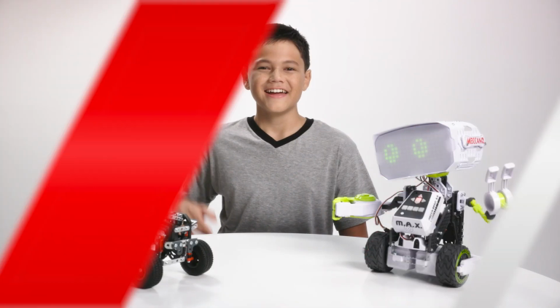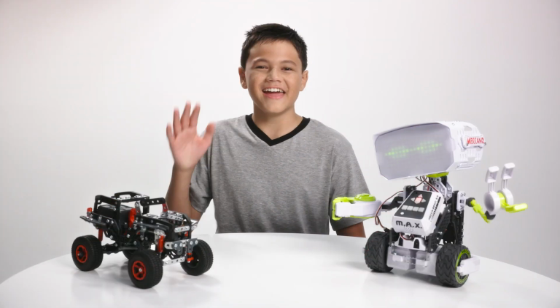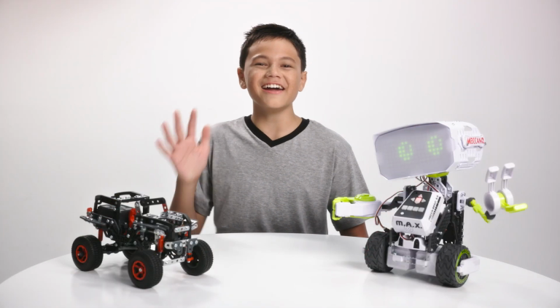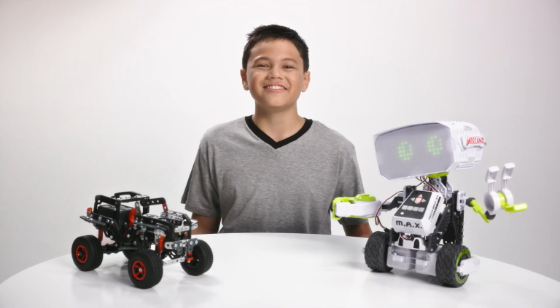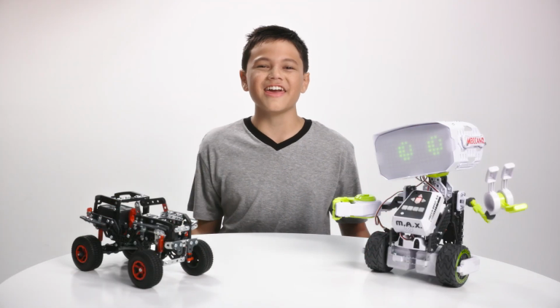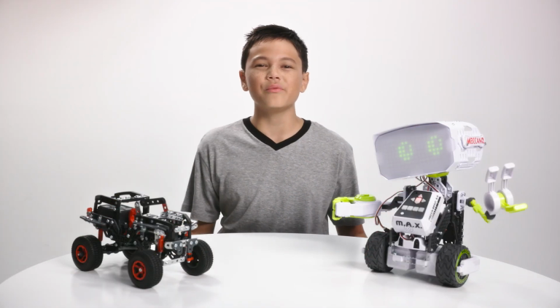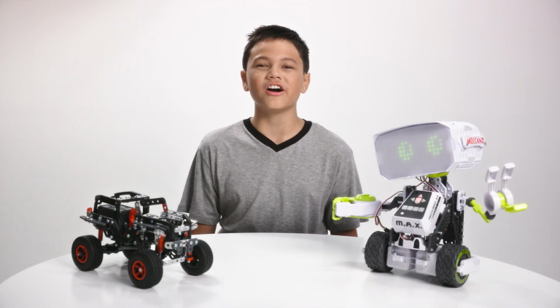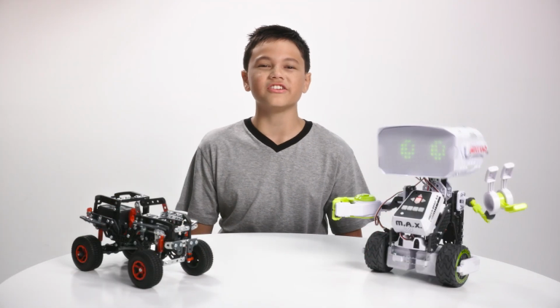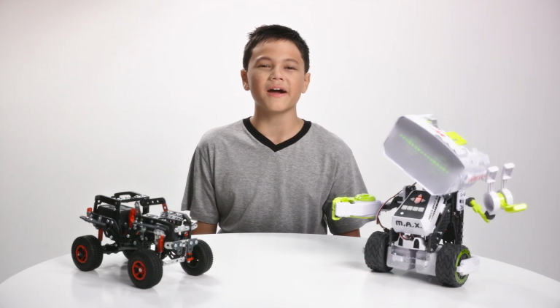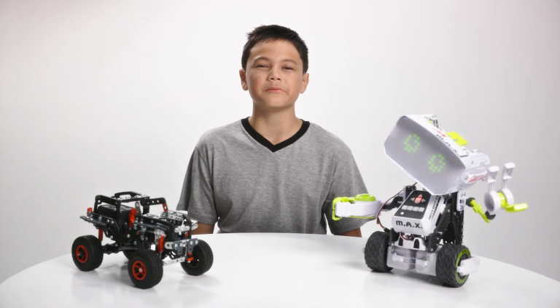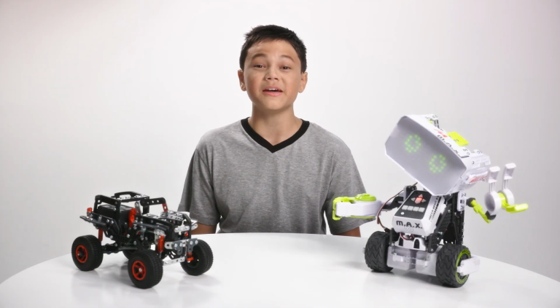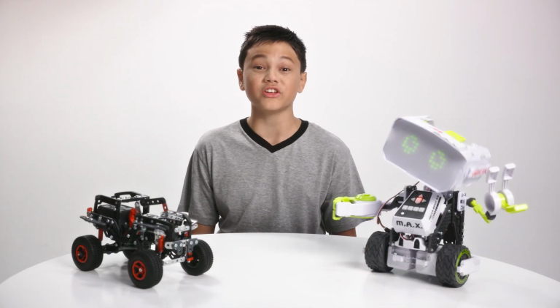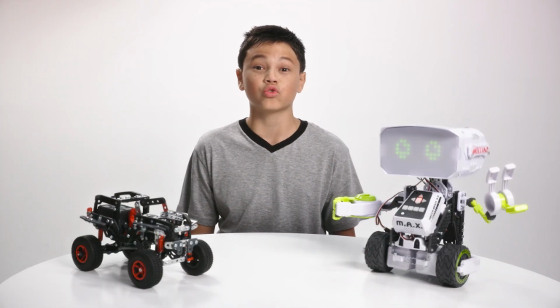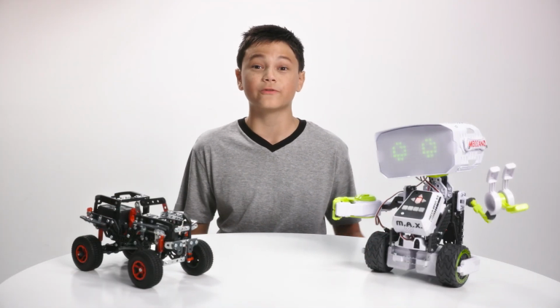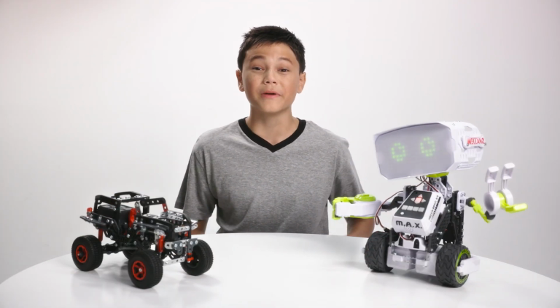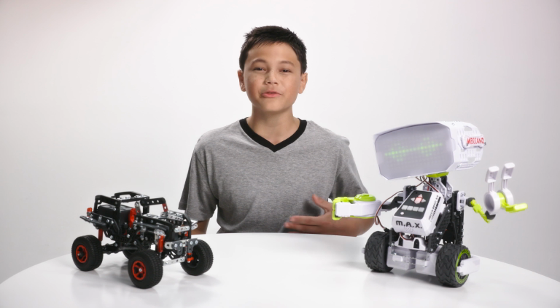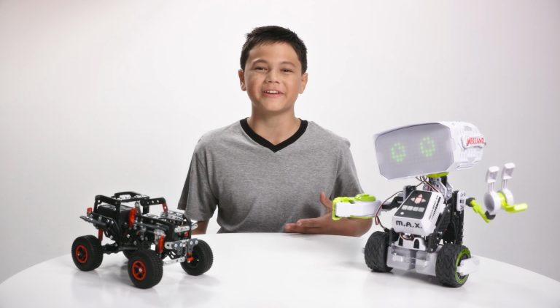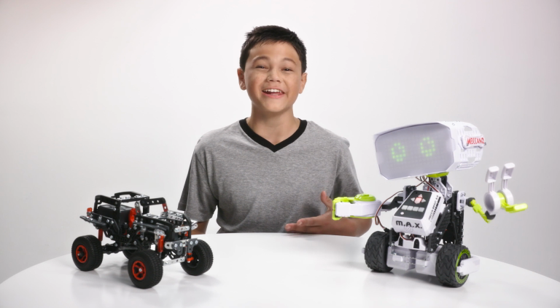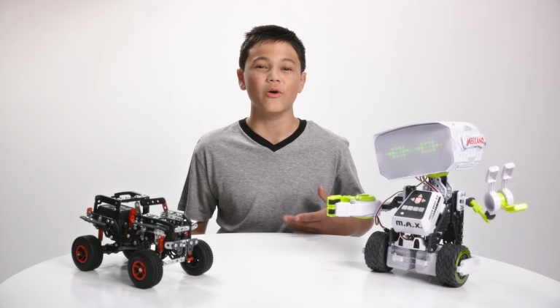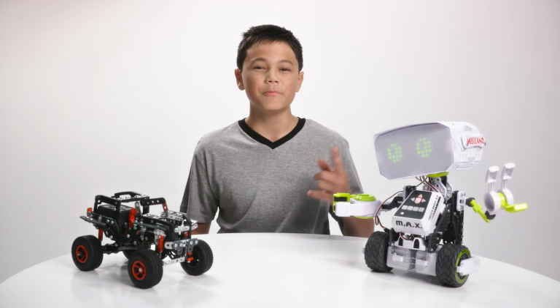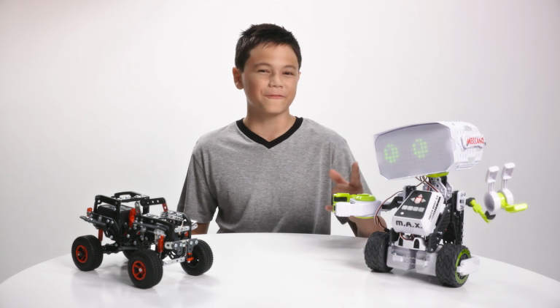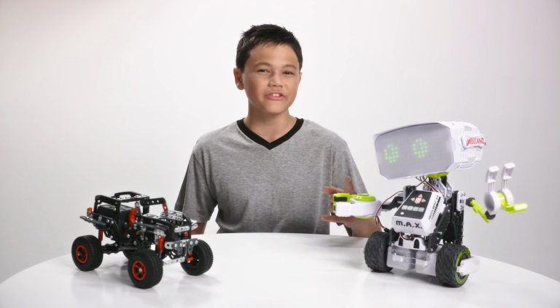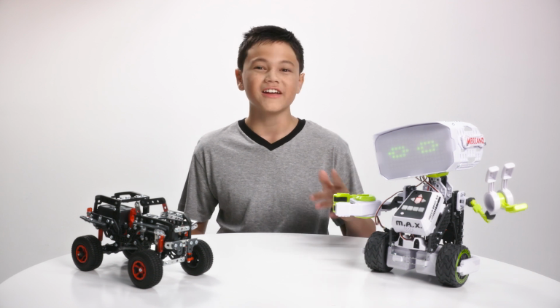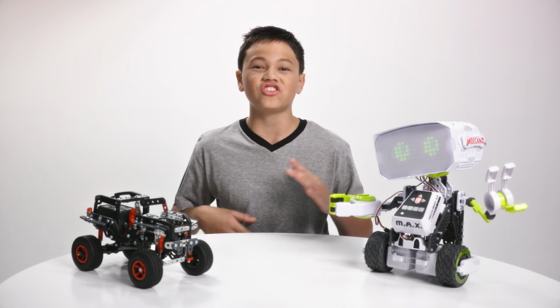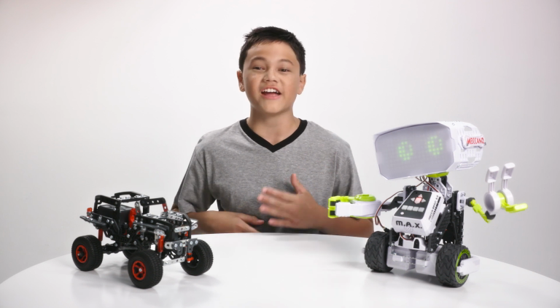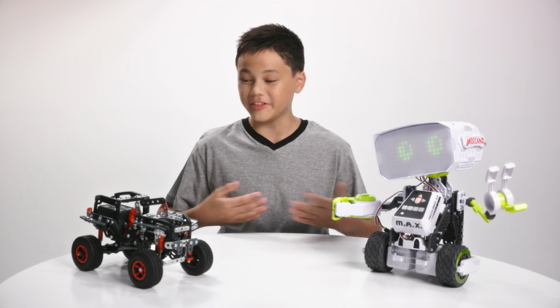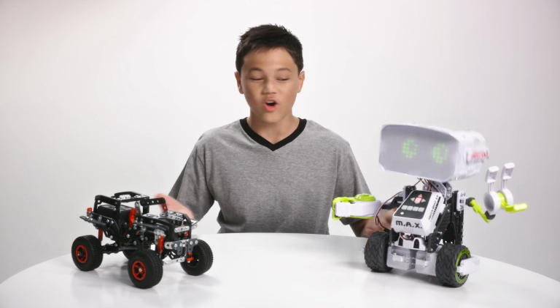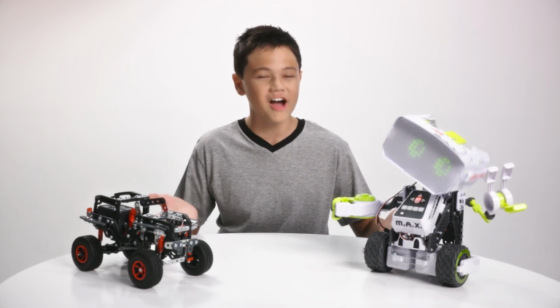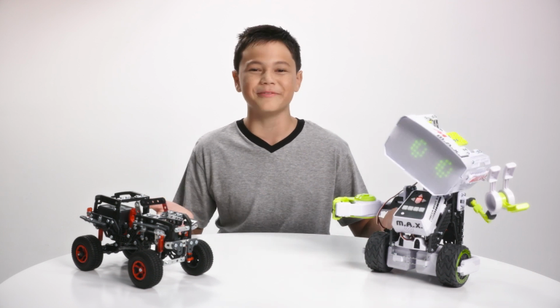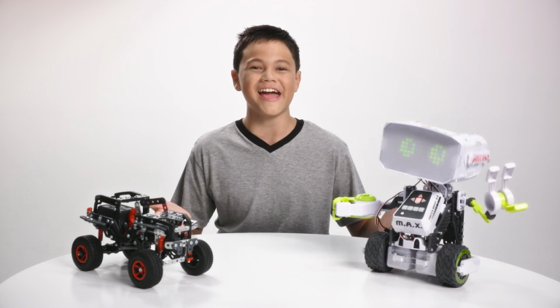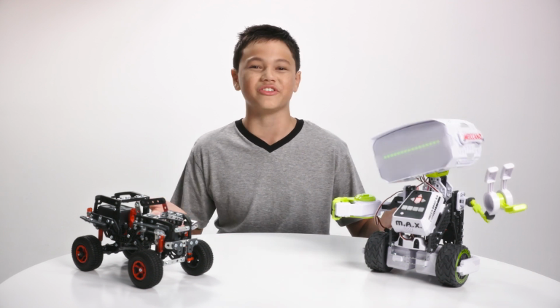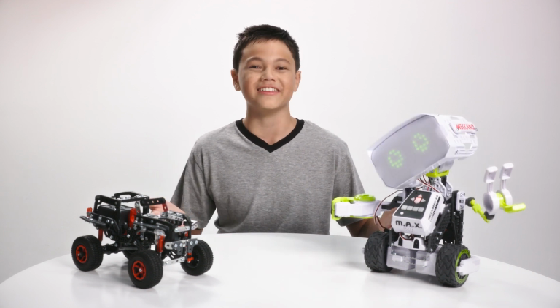Hey guys, today I want to talk to you about some tips and tricks for building the Meccano. But first, let's check out these awesome Meccano sets.